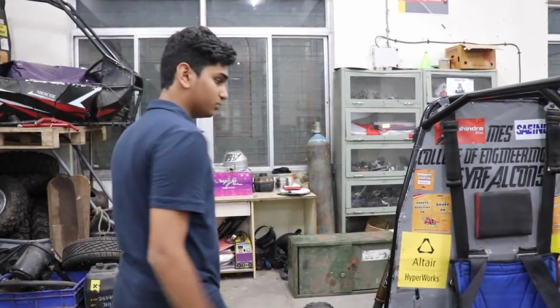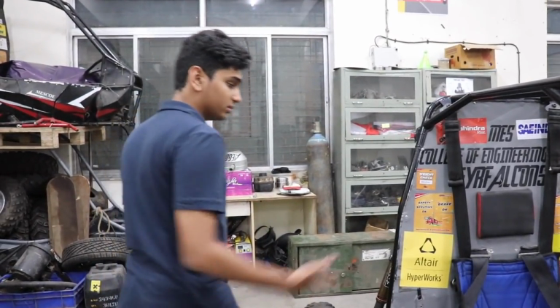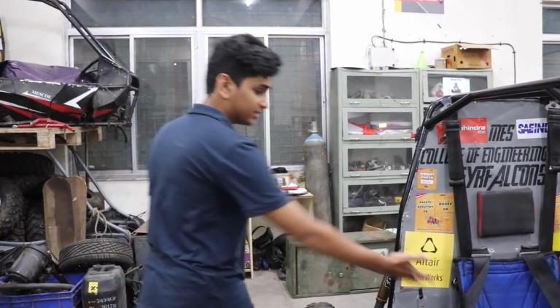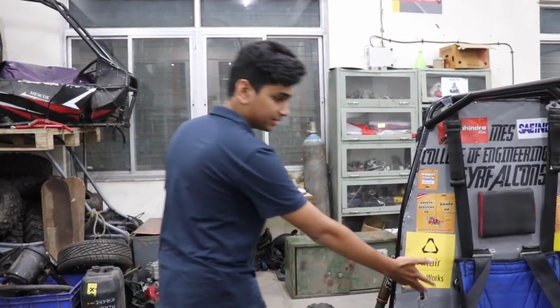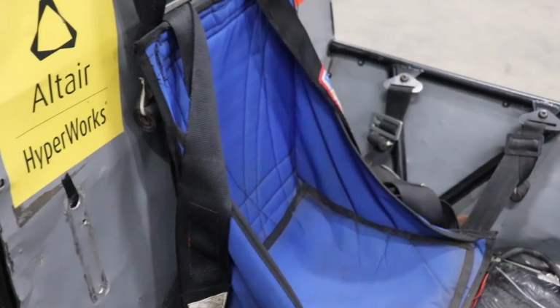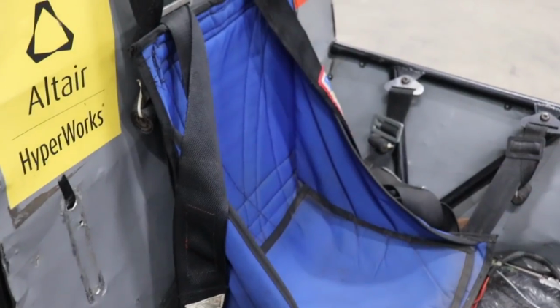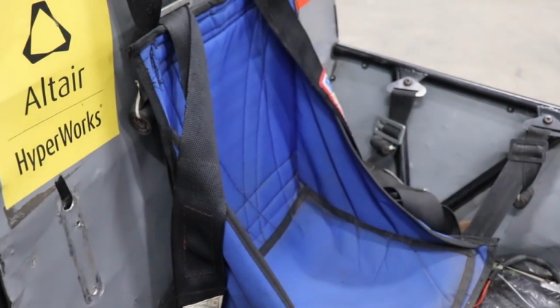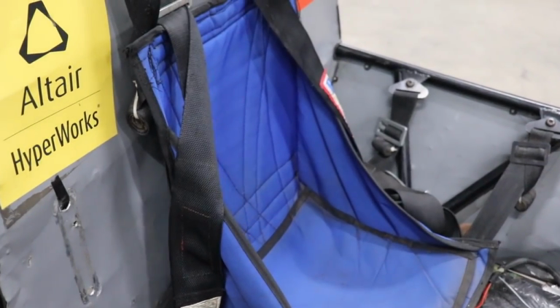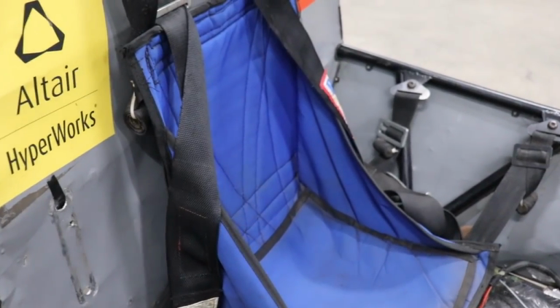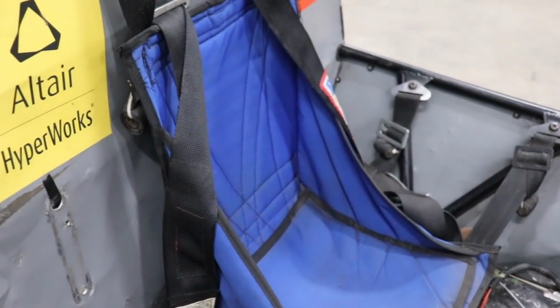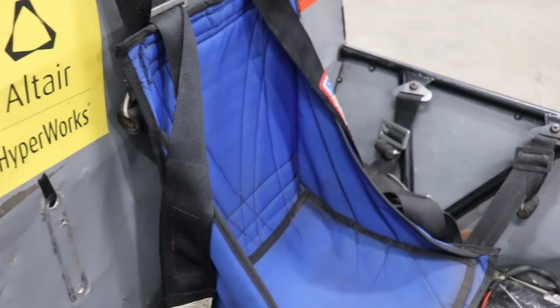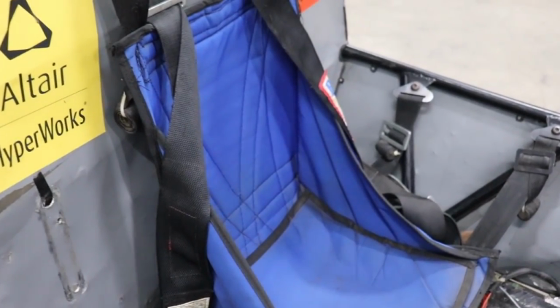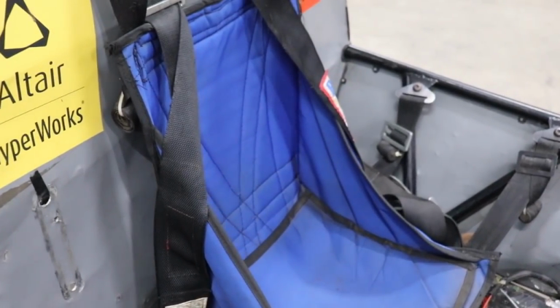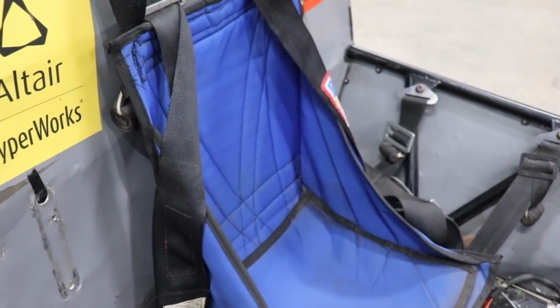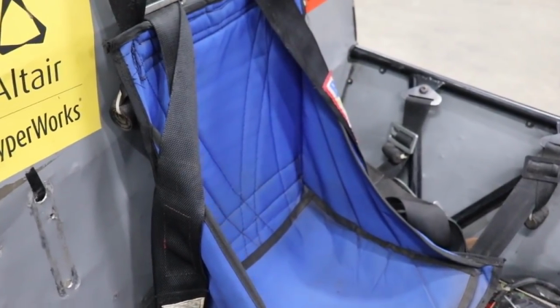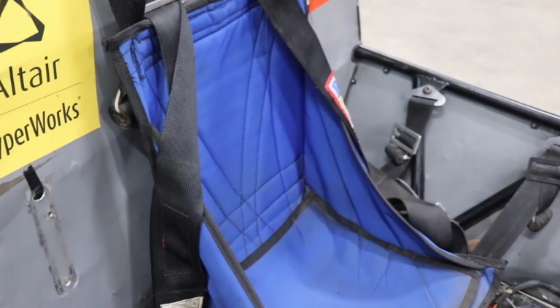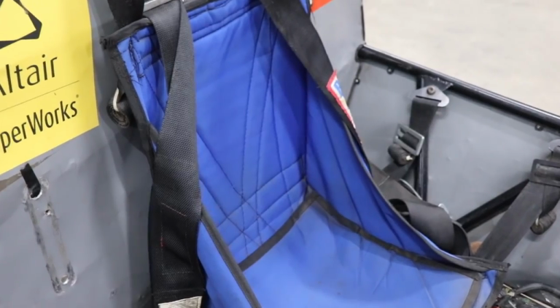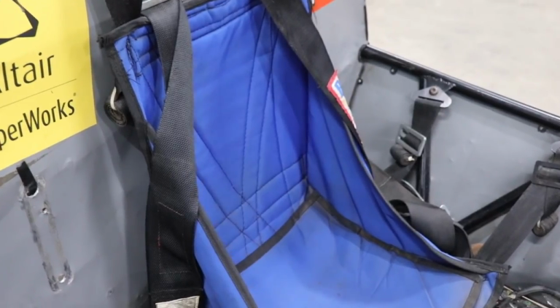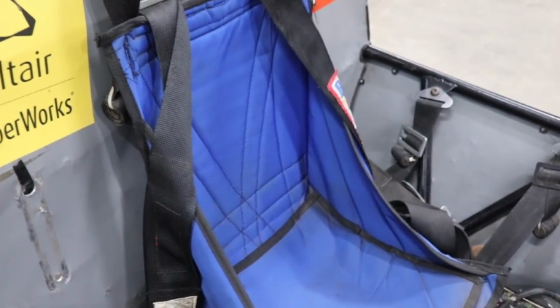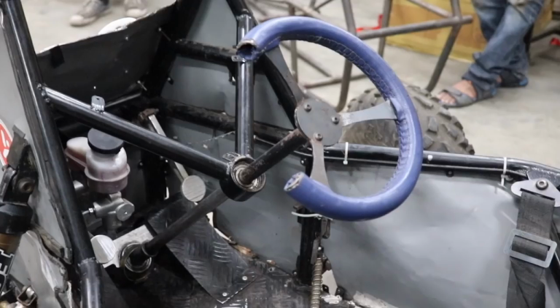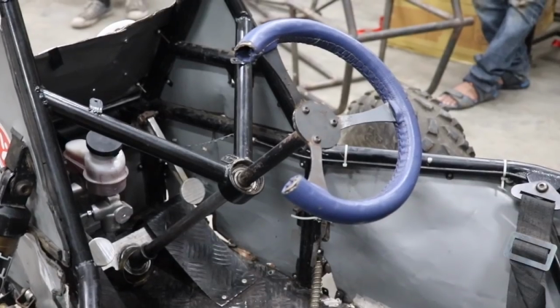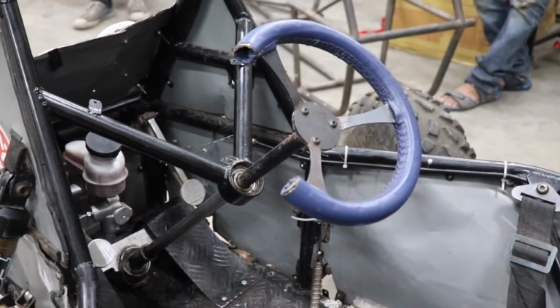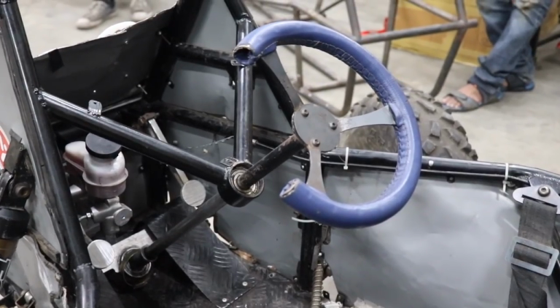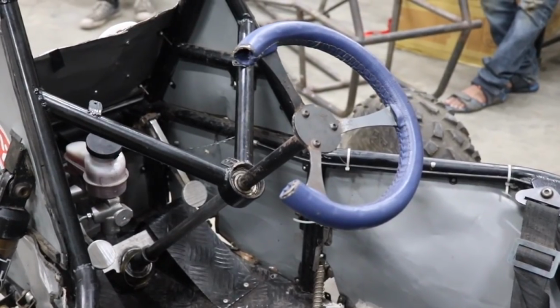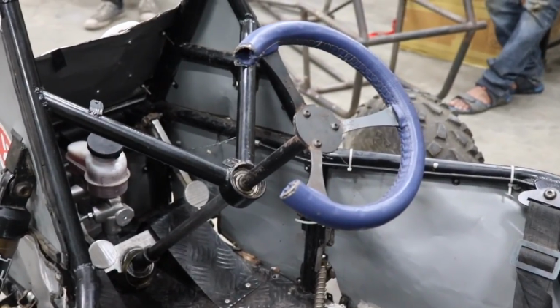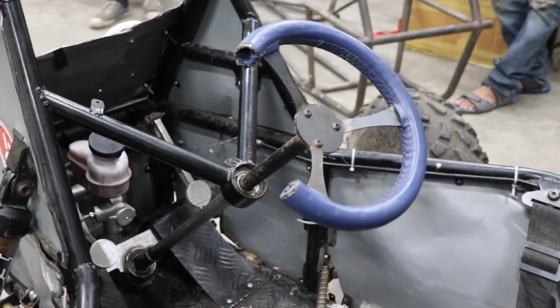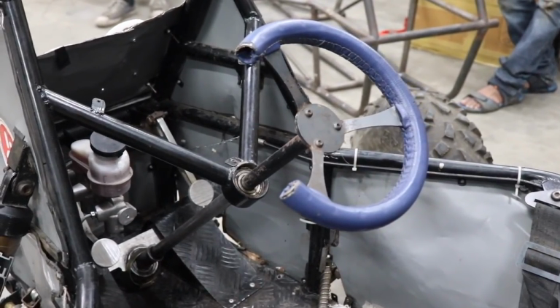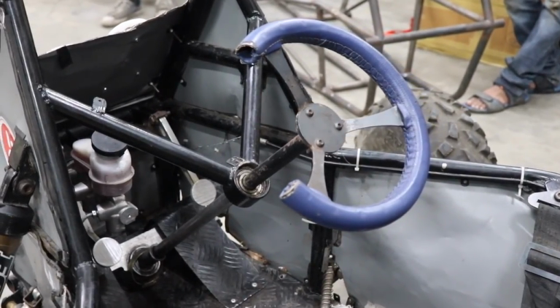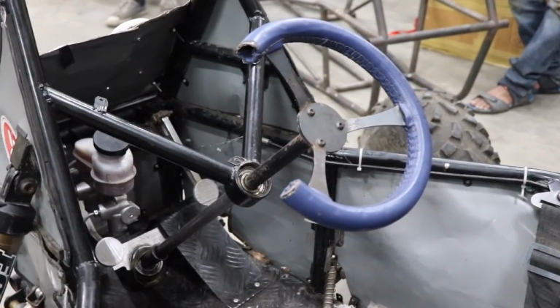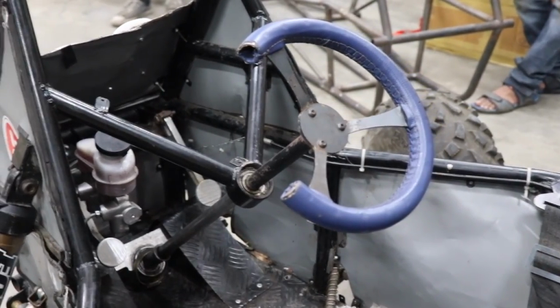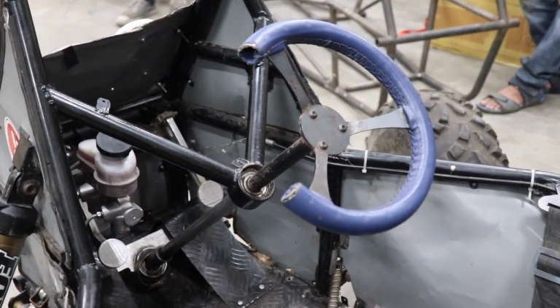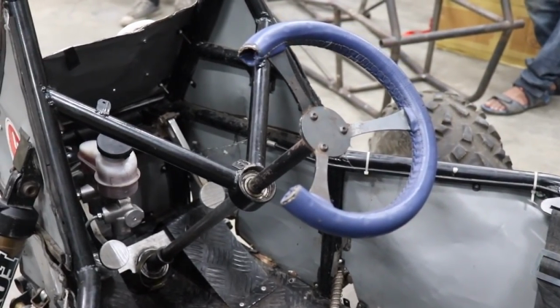This is our hammock seat and this is the steering wheel. It does not have any sort of hydraulic support or anything.